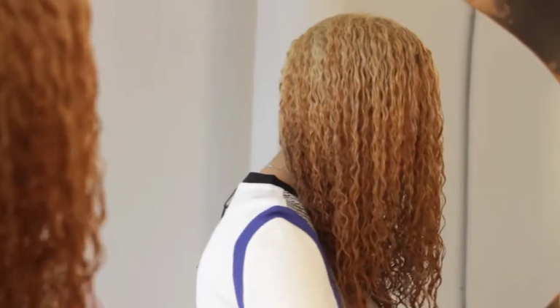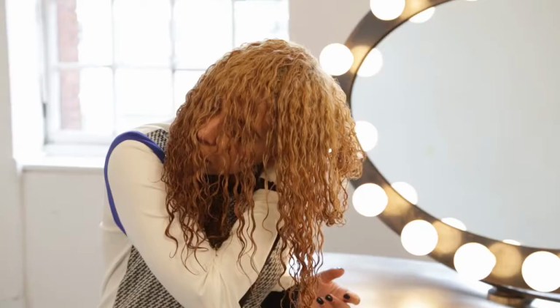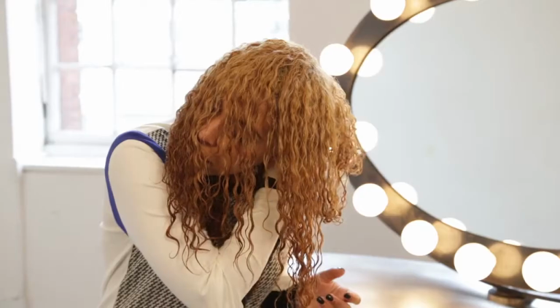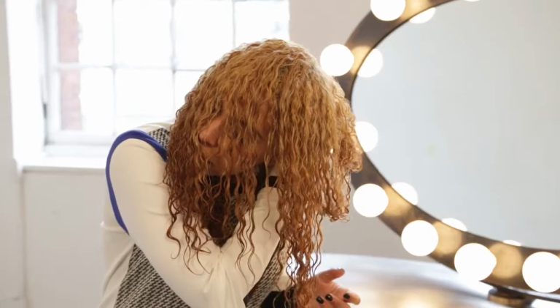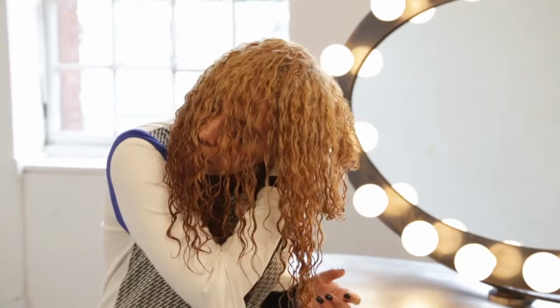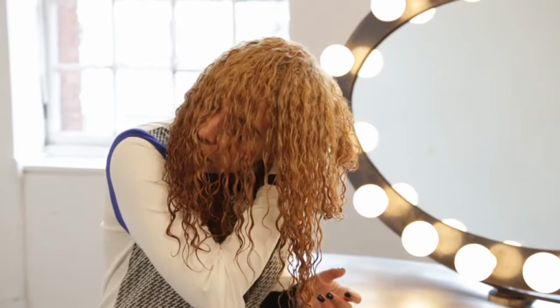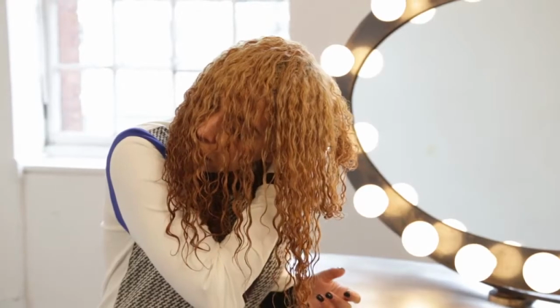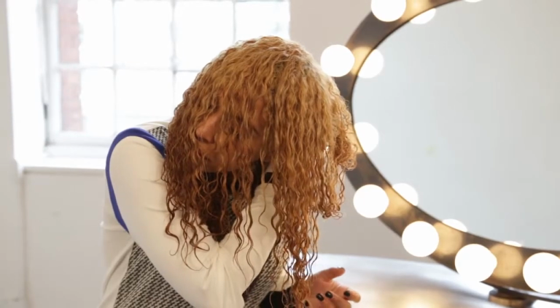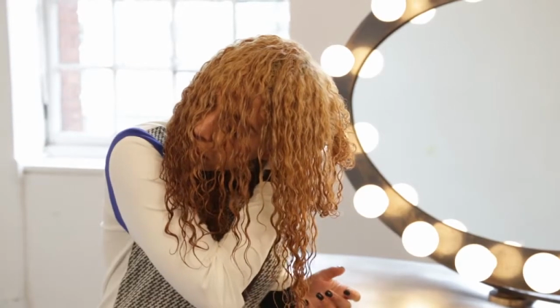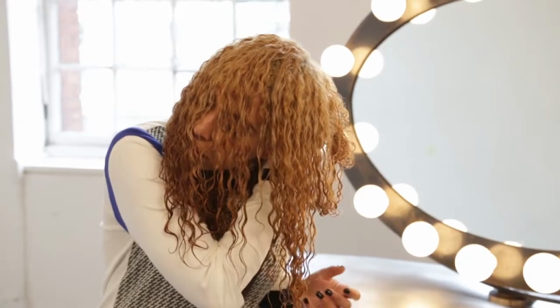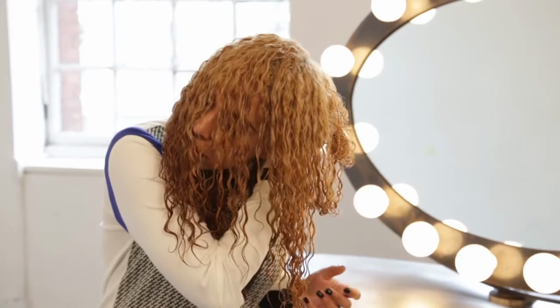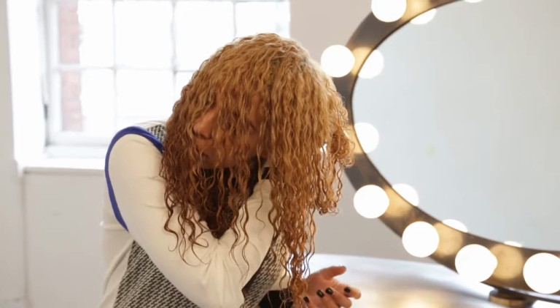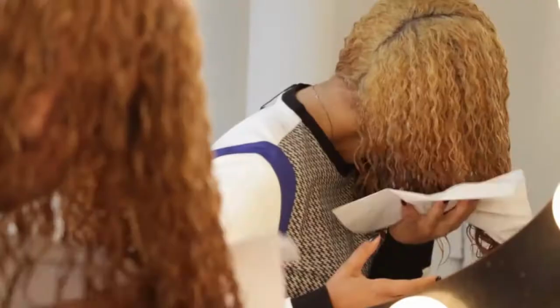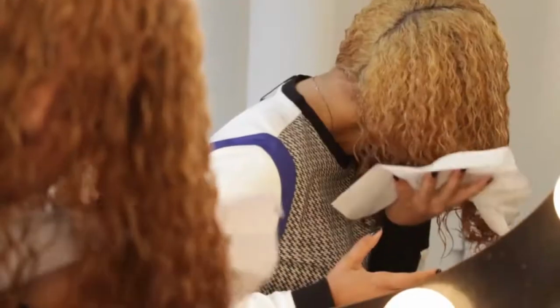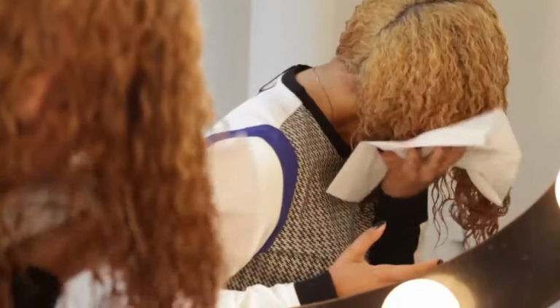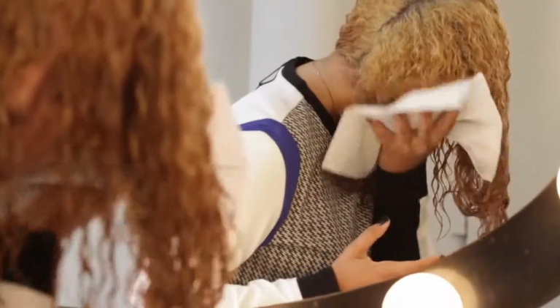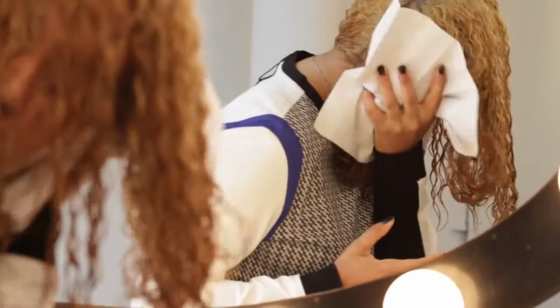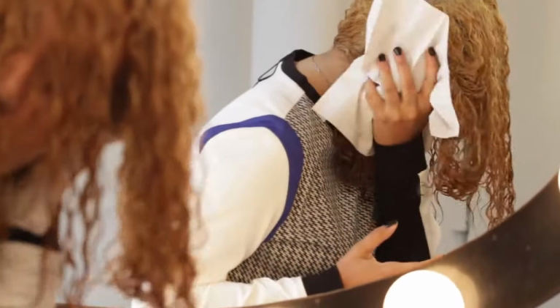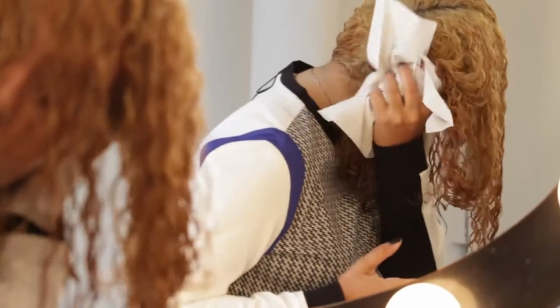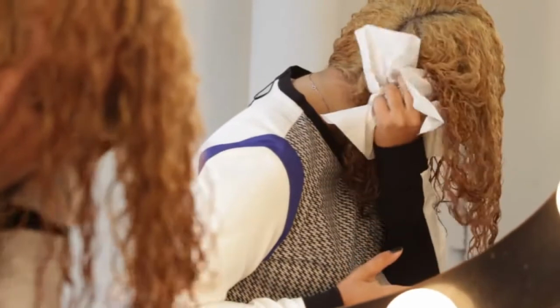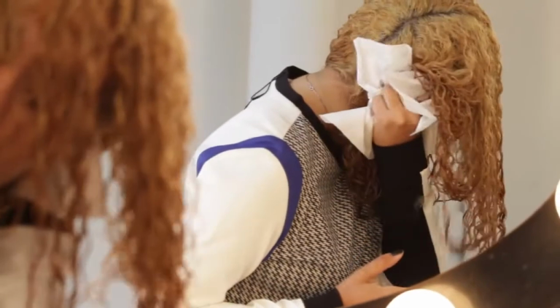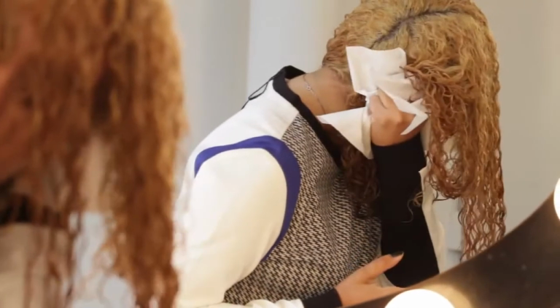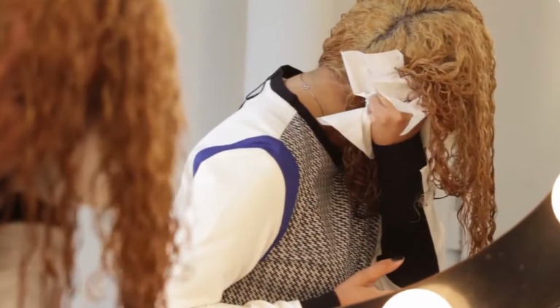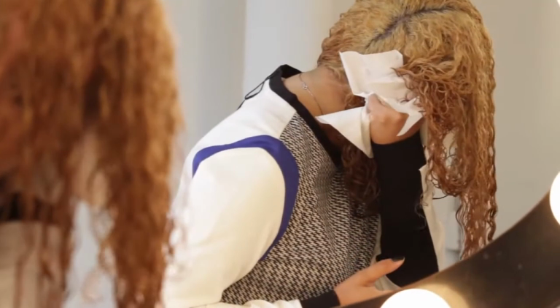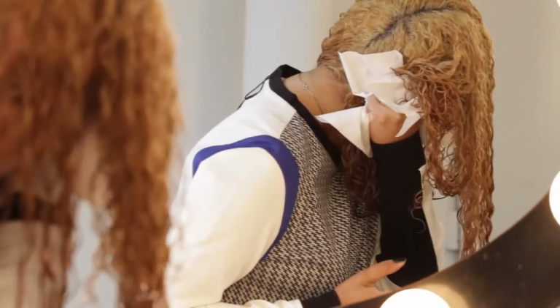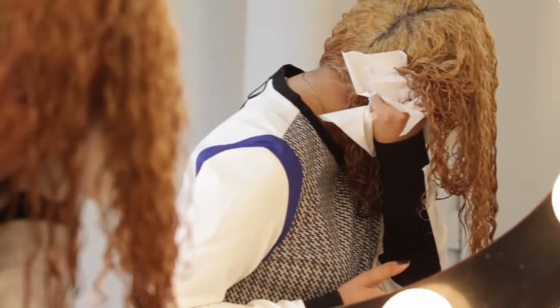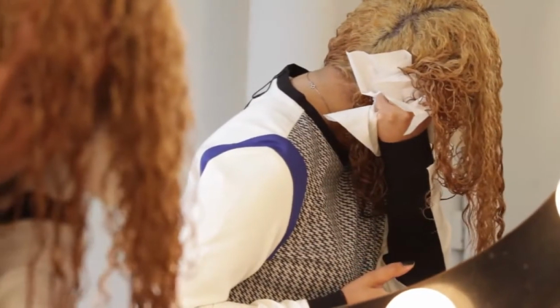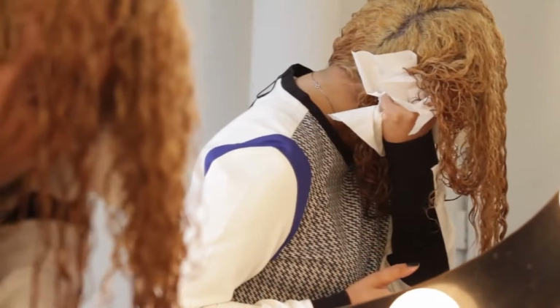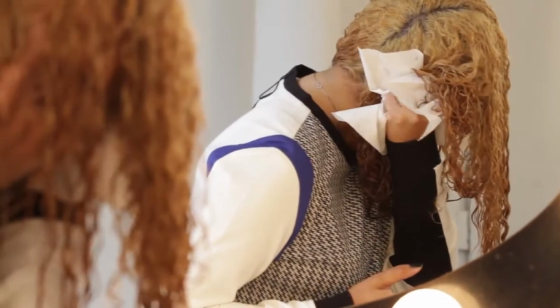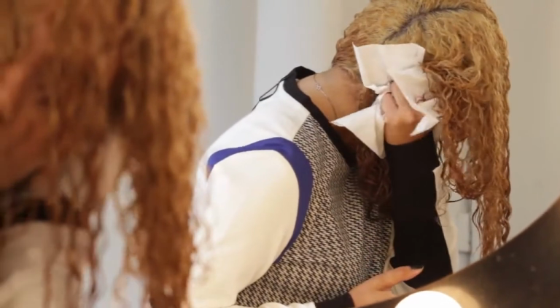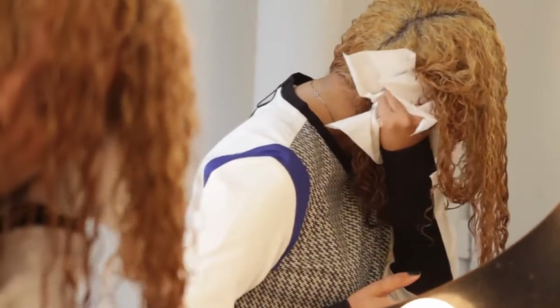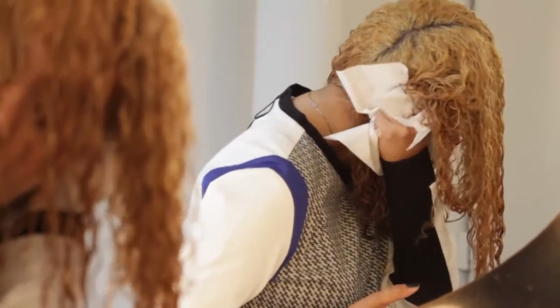Do not use a normal terry cloth towel — this will pull the fibers of your hair apart. Use a t-shirt, paper towel, or microfiber towel.